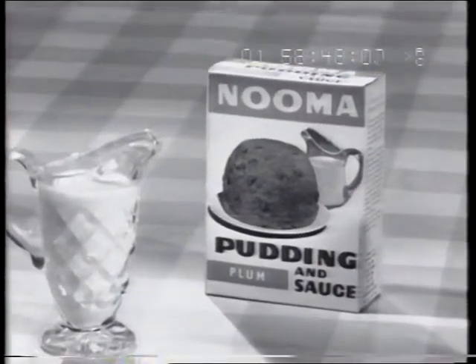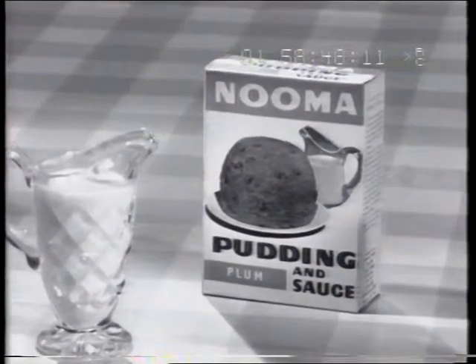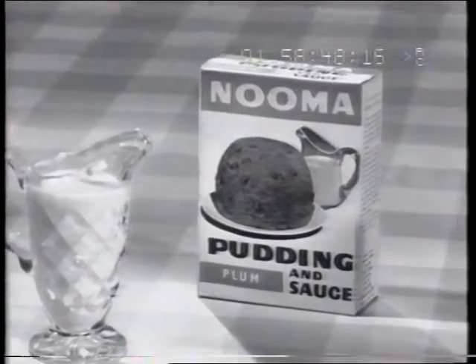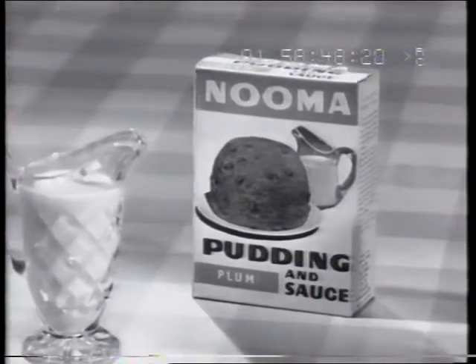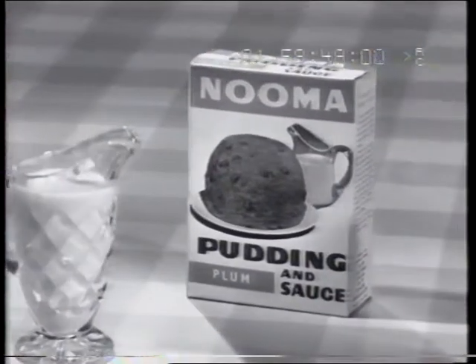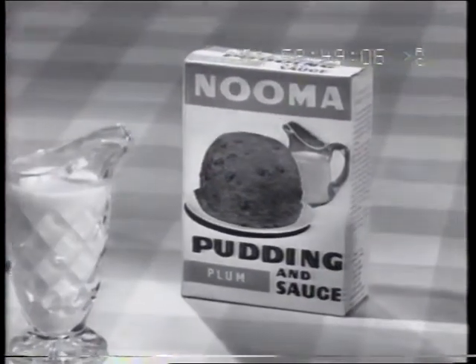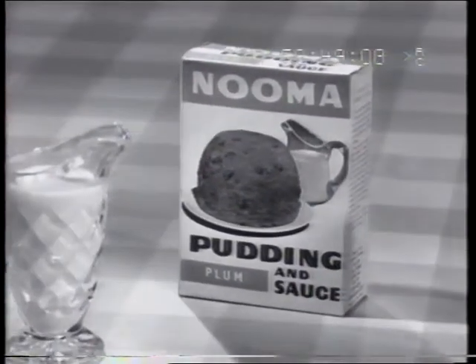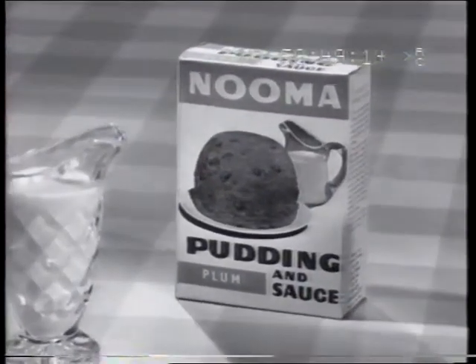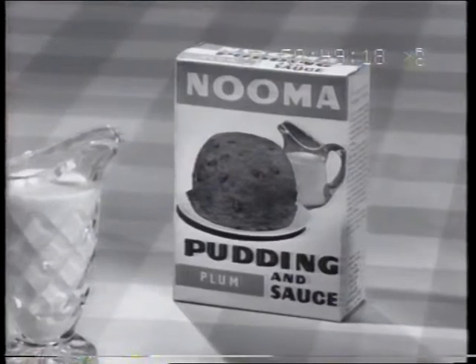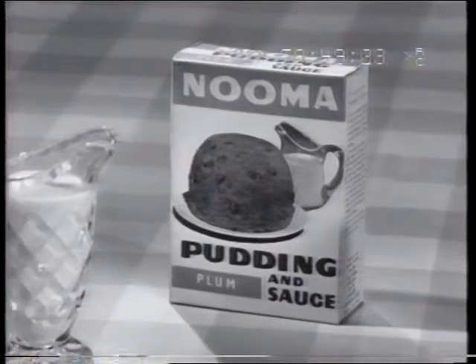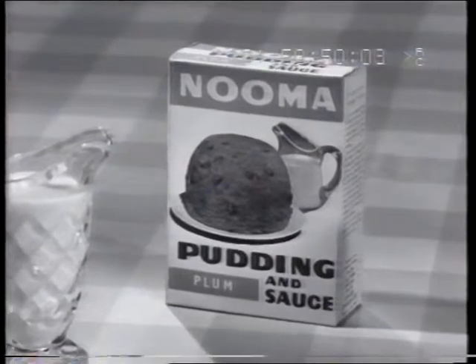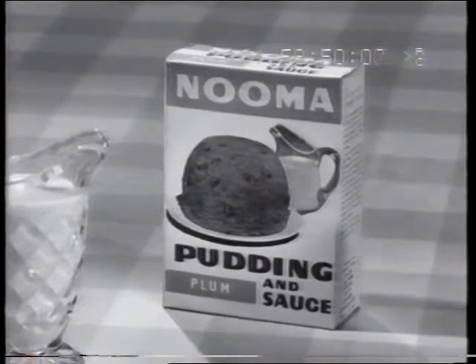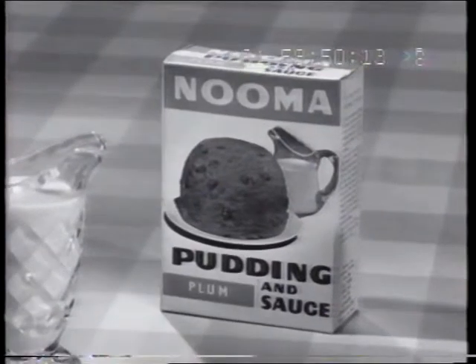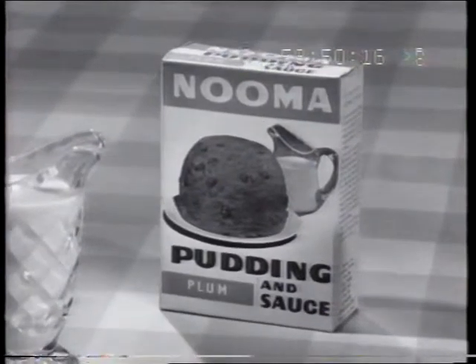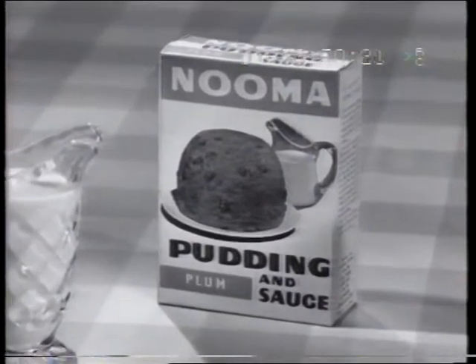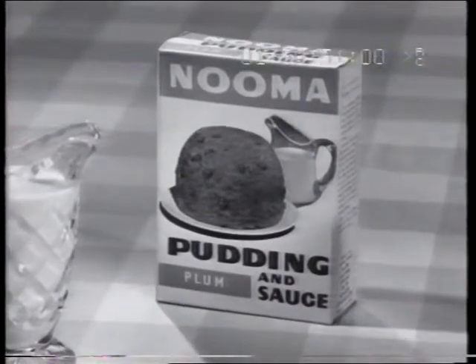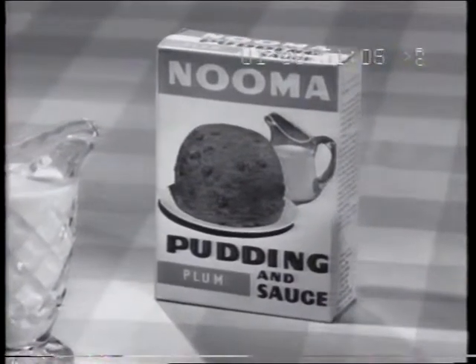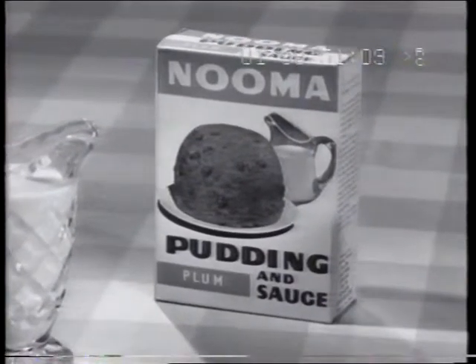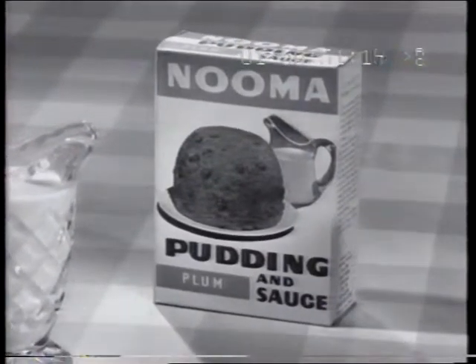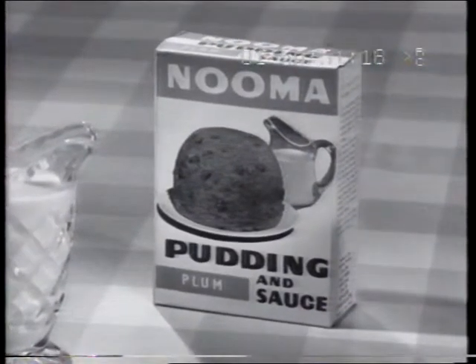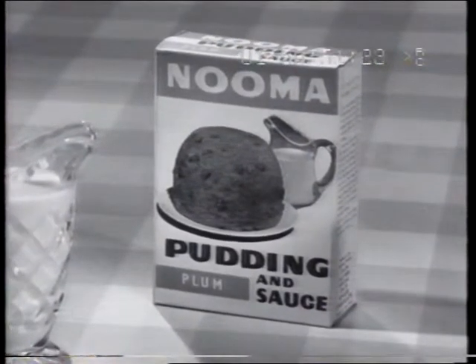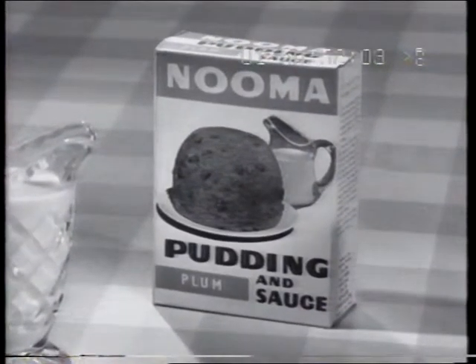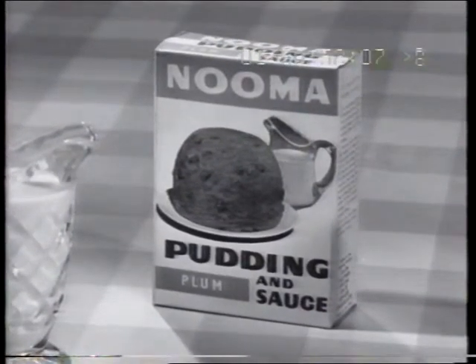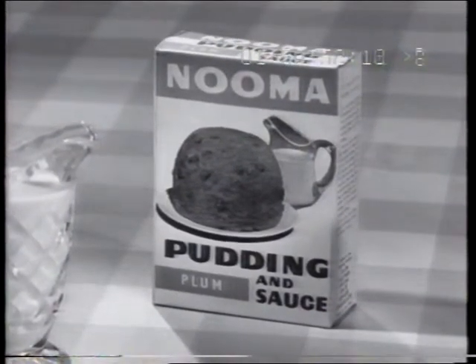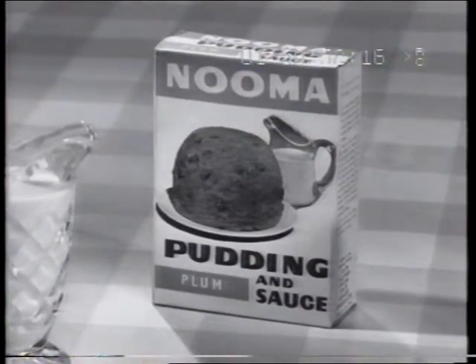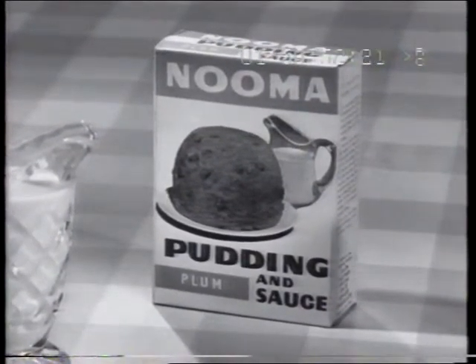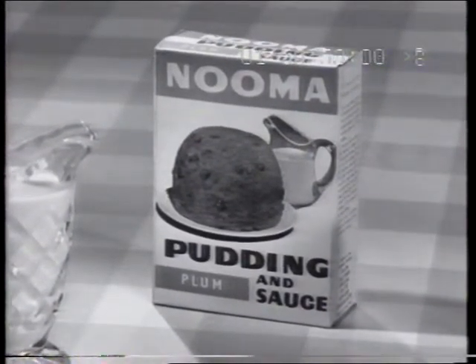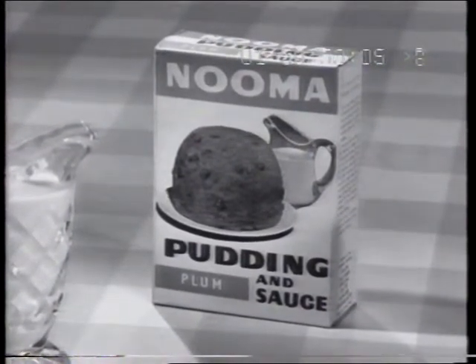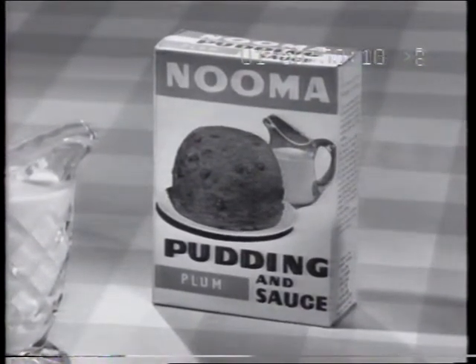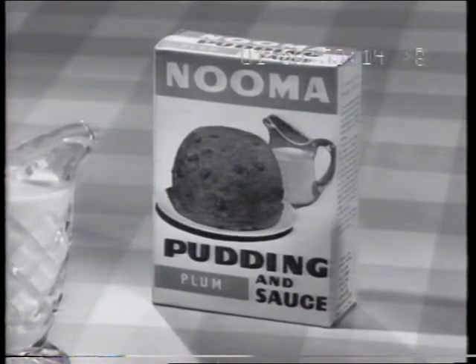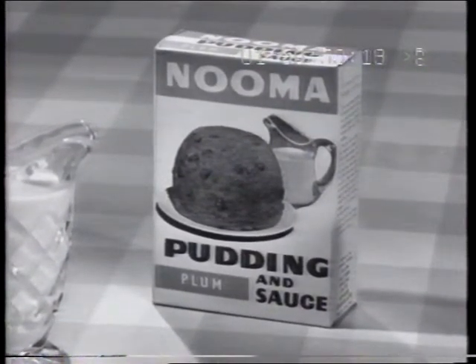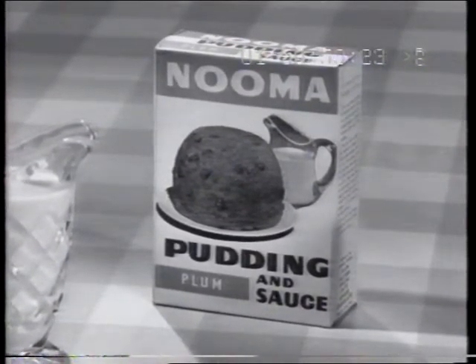Numa pudding and sauce mix, all in one pack, available everywhere. Numa!